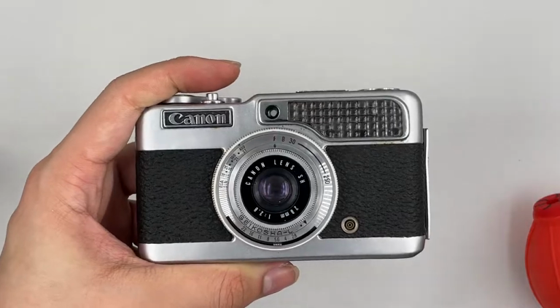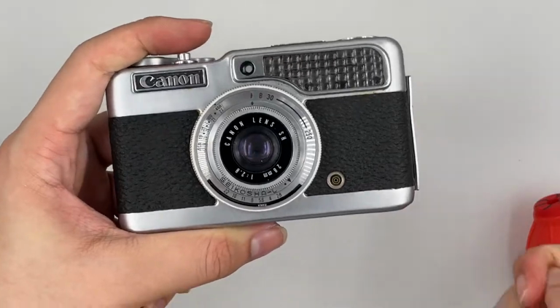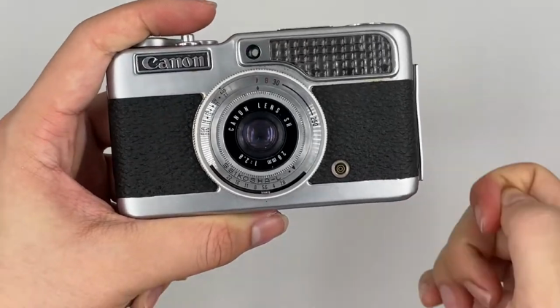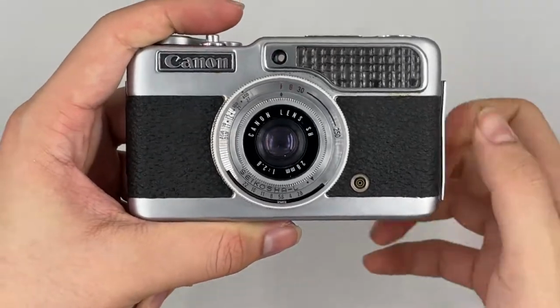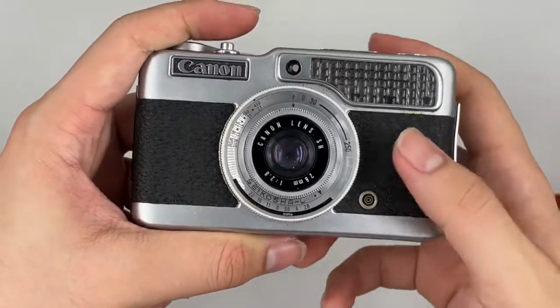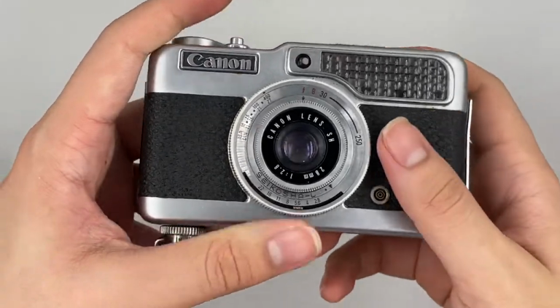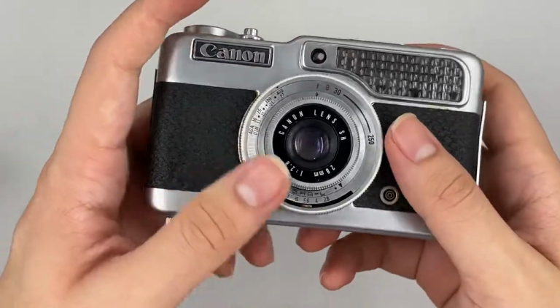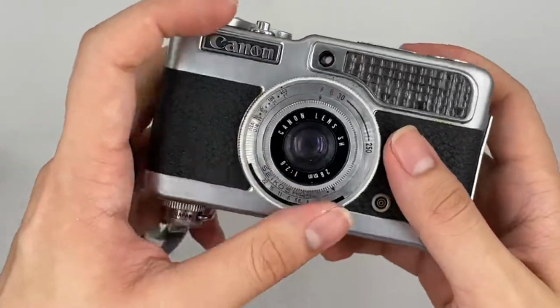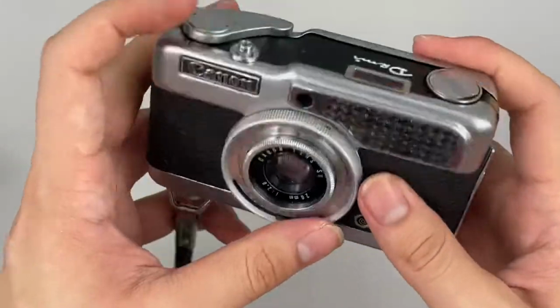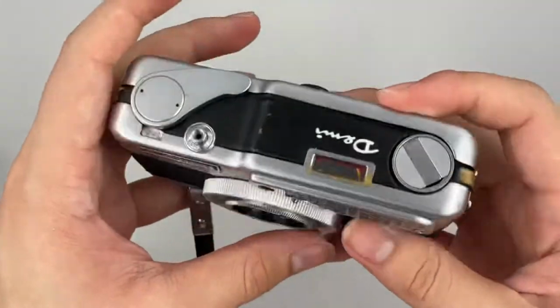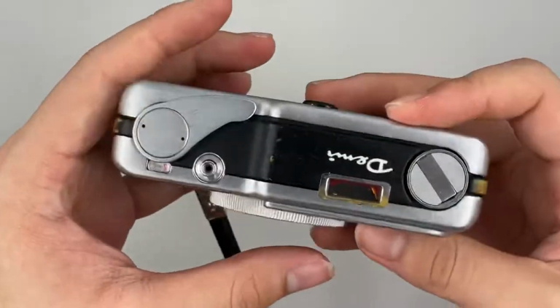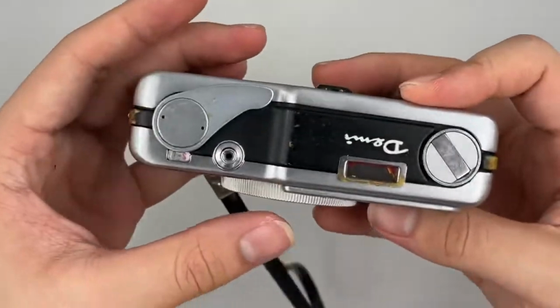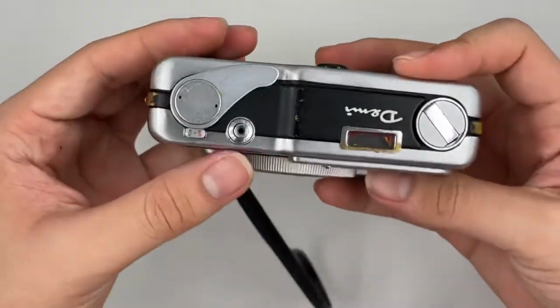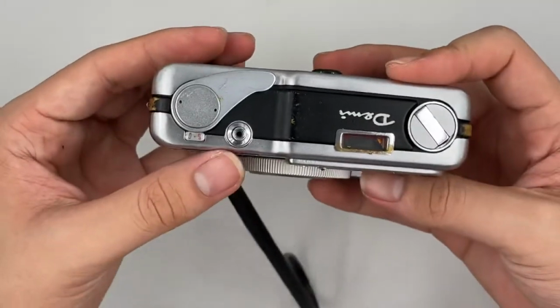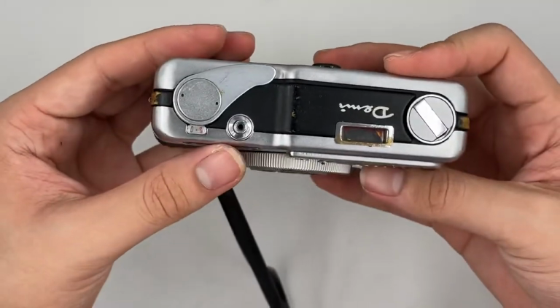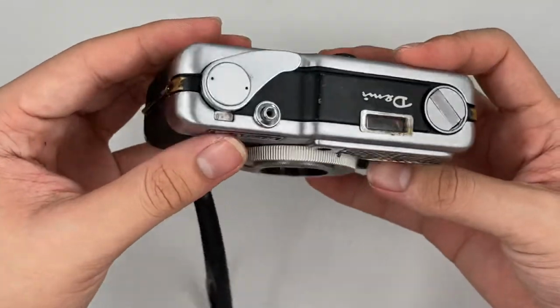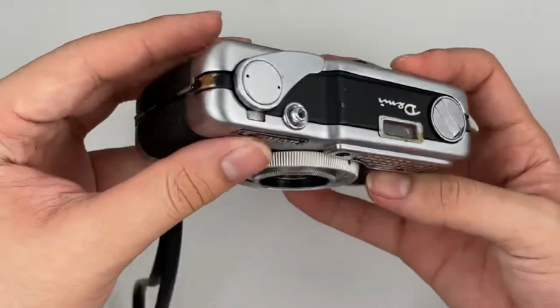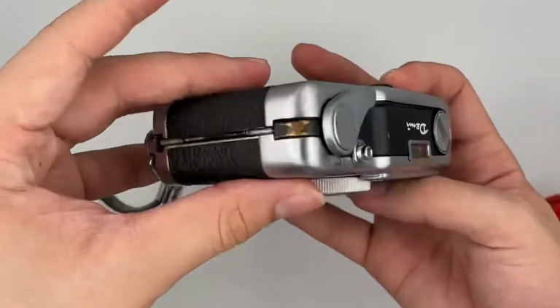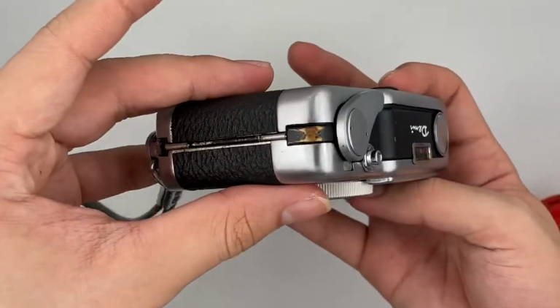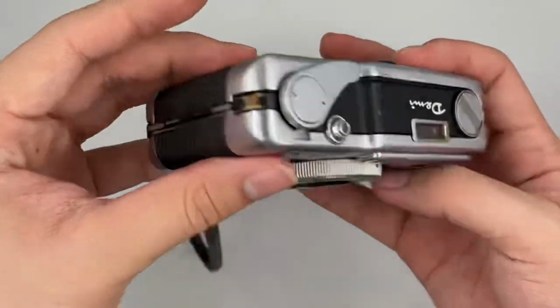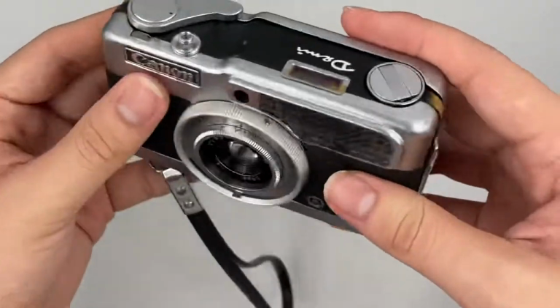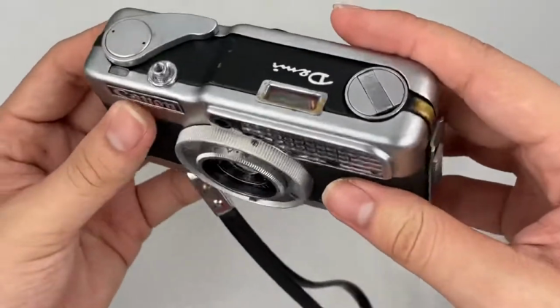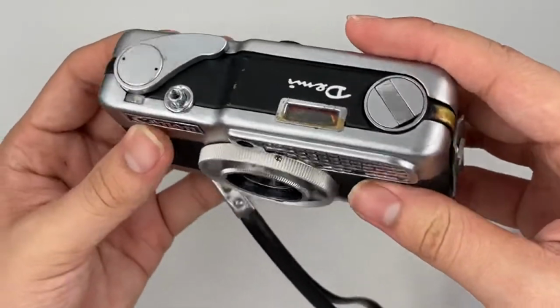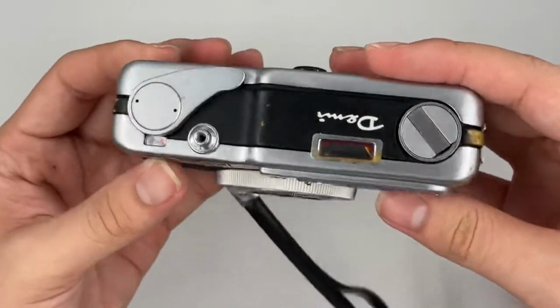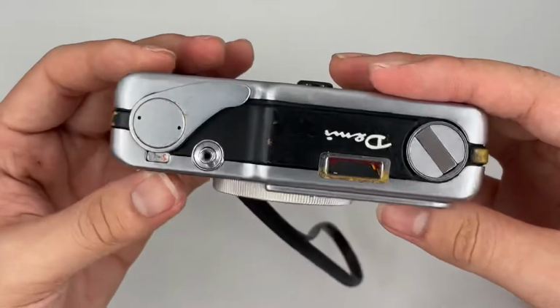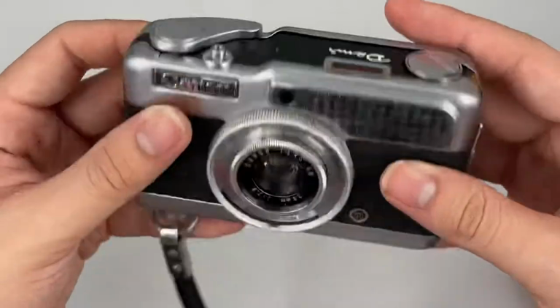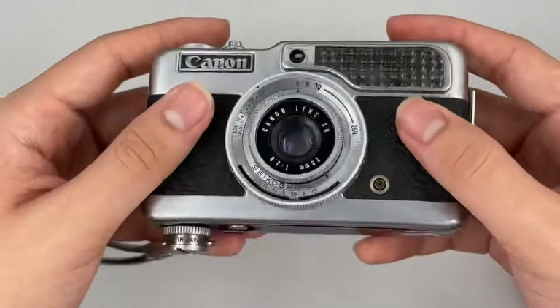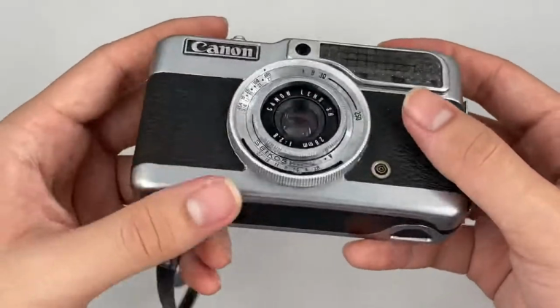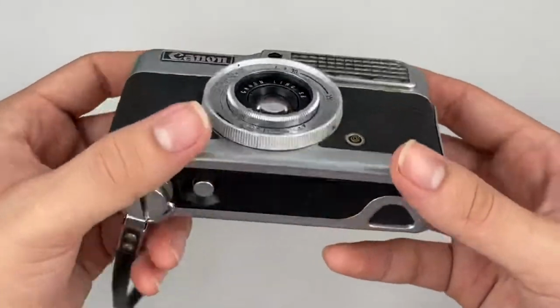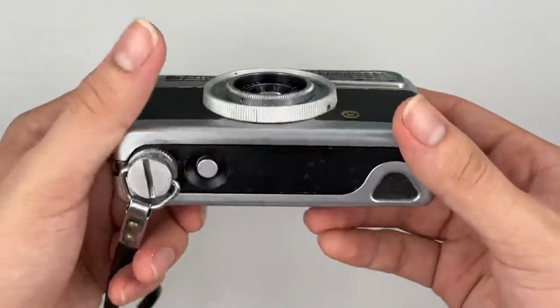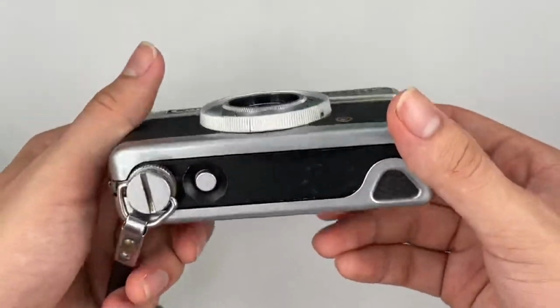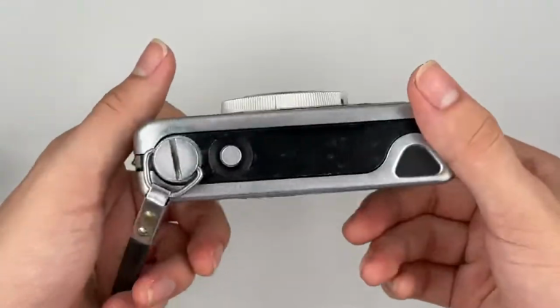Hello, so this is a Canon Demi. Let's have a look at the overall condition of this camera first.